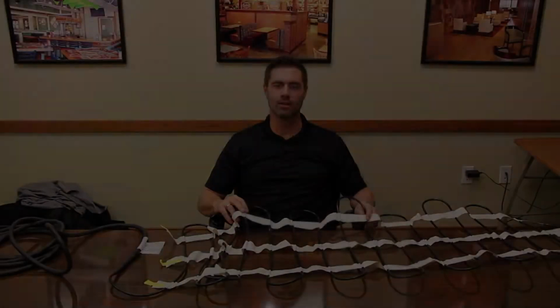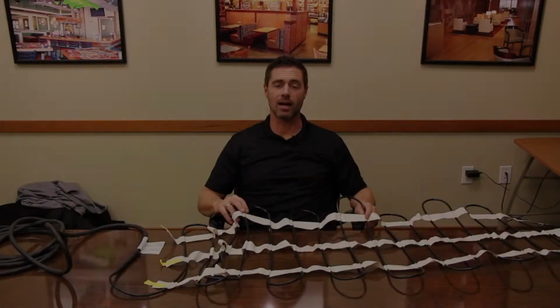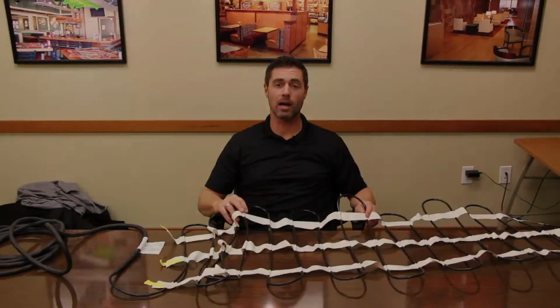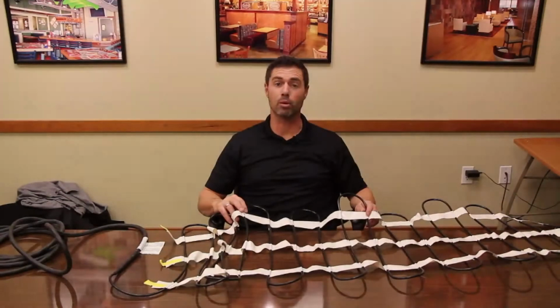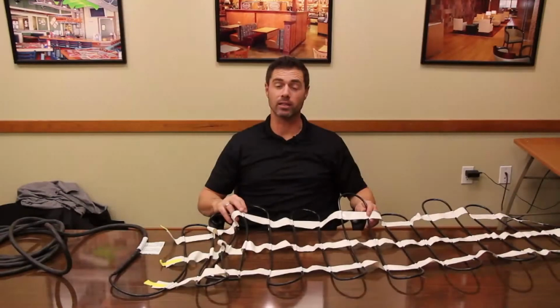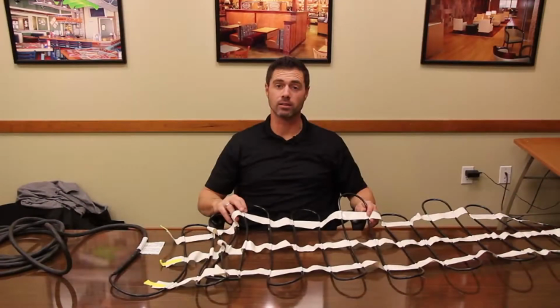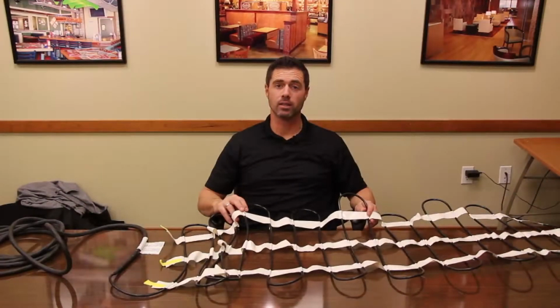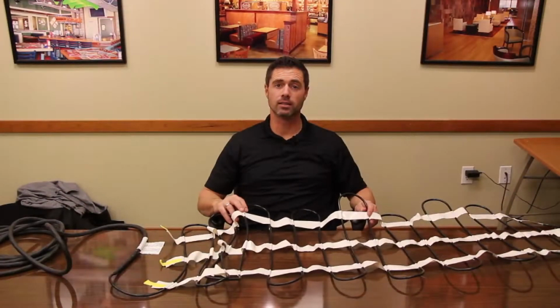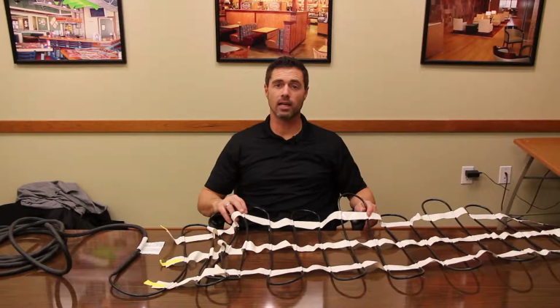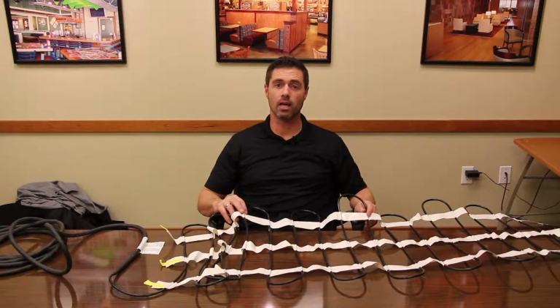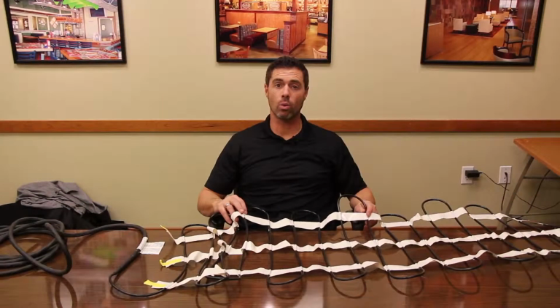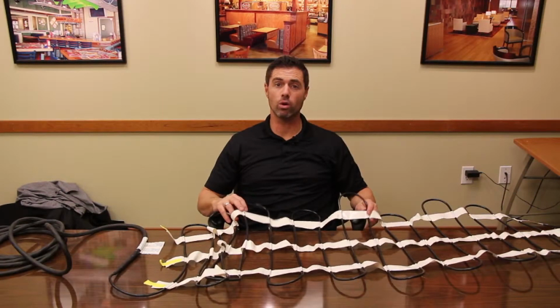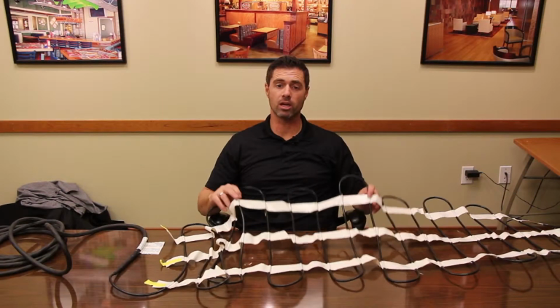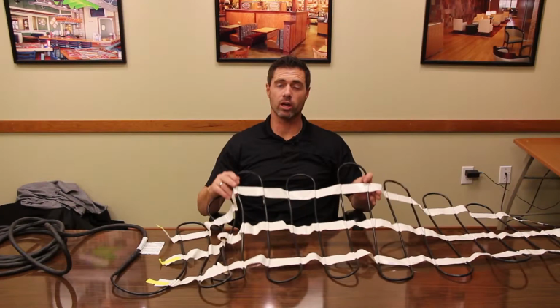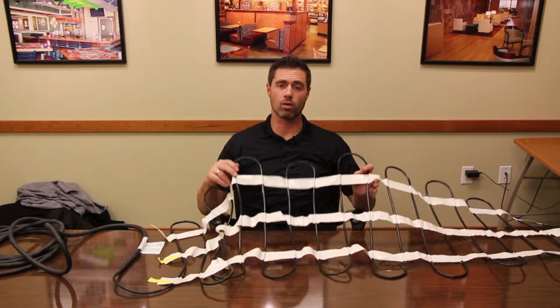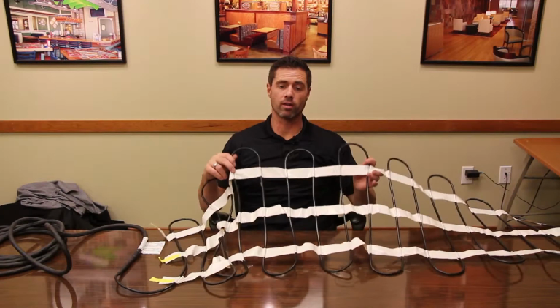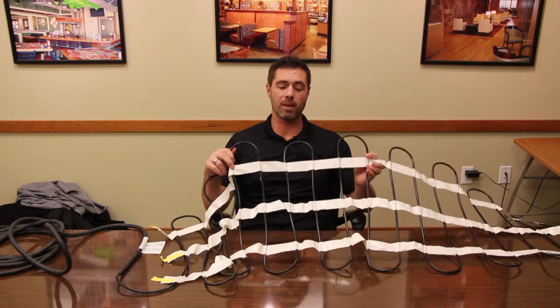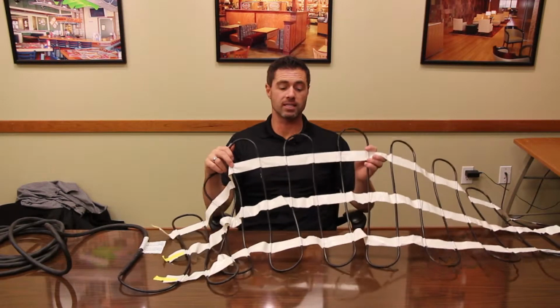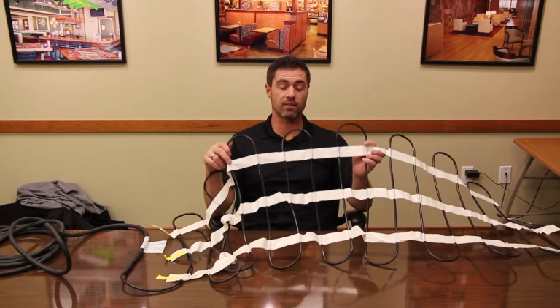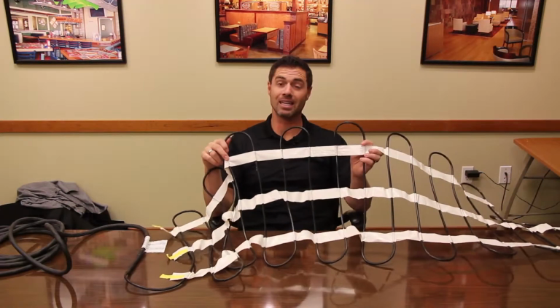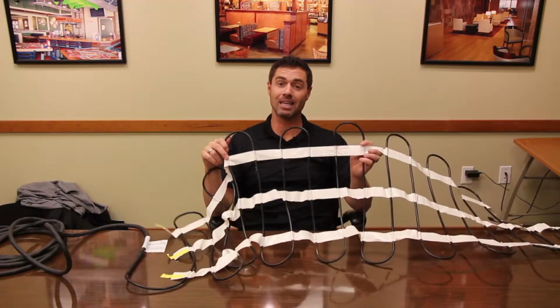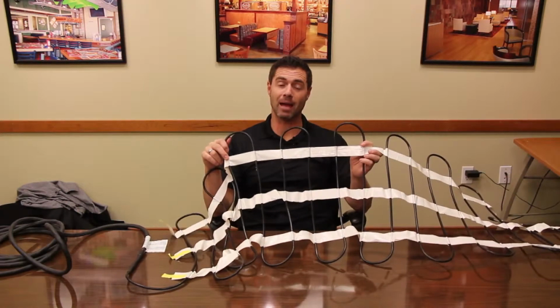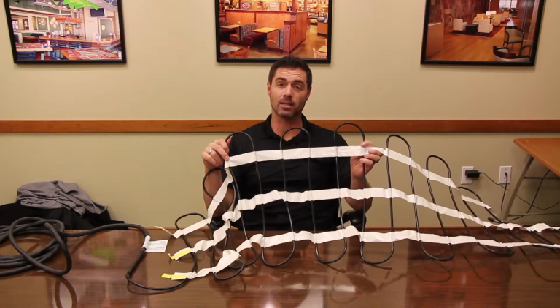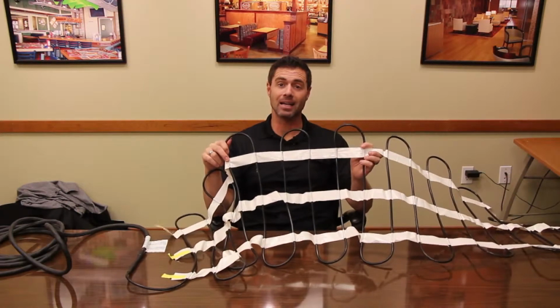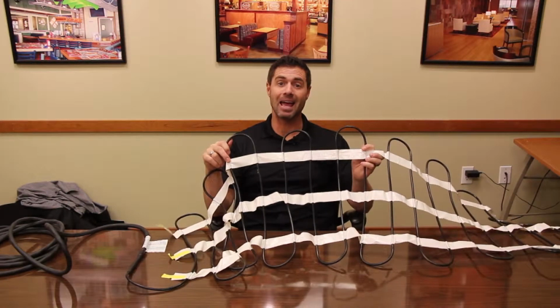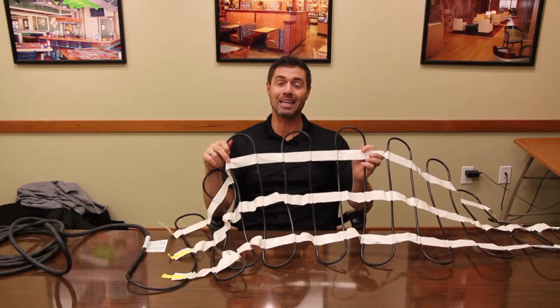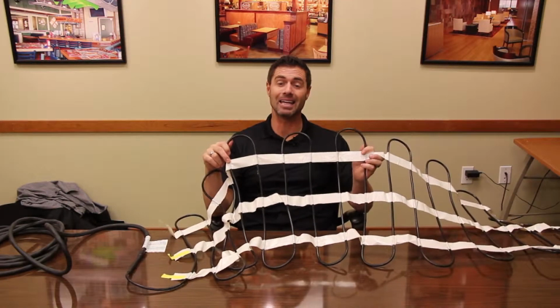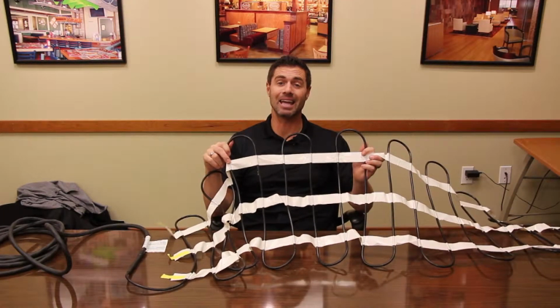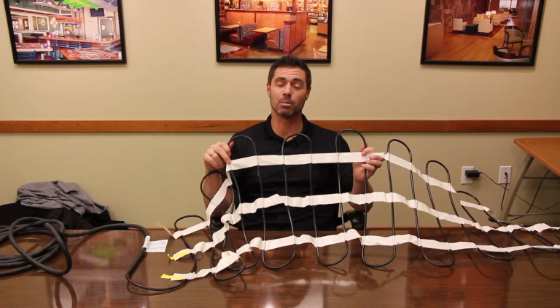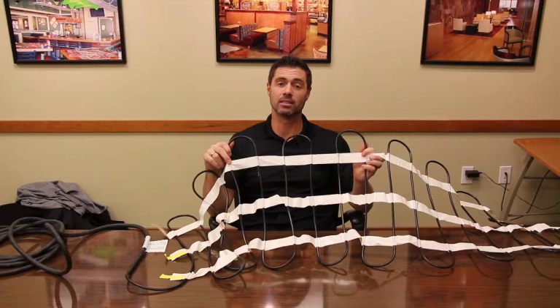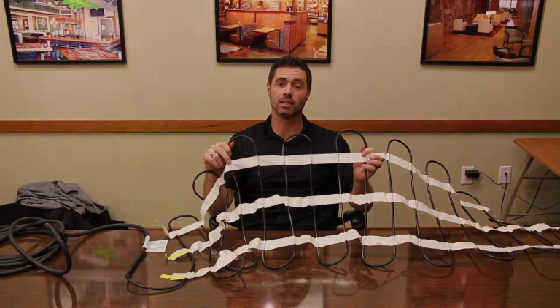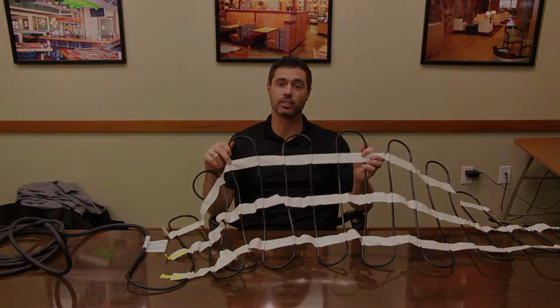Hi, I'm Brandon, and today we will be going over the basics of the heating mat and heating cable installation.